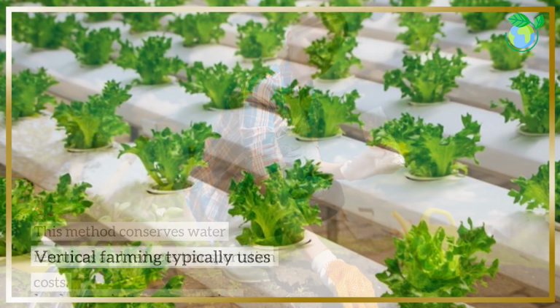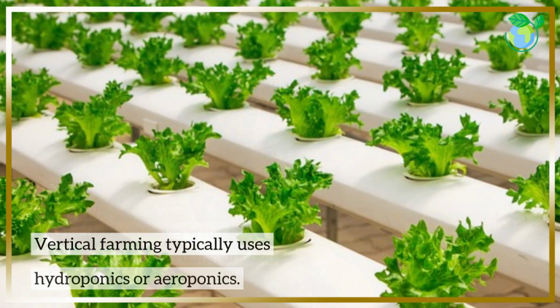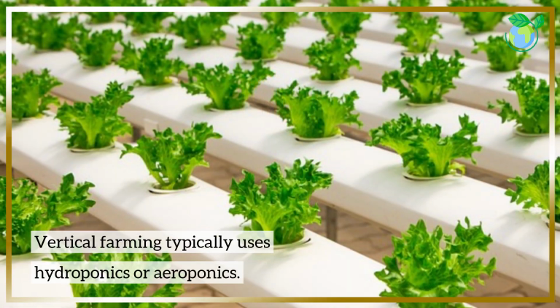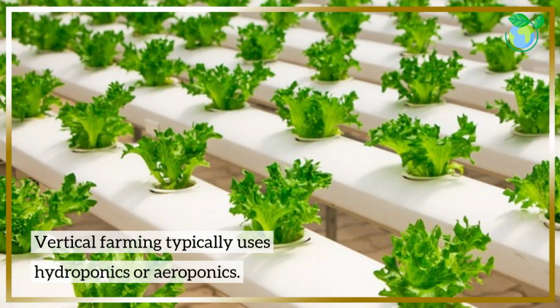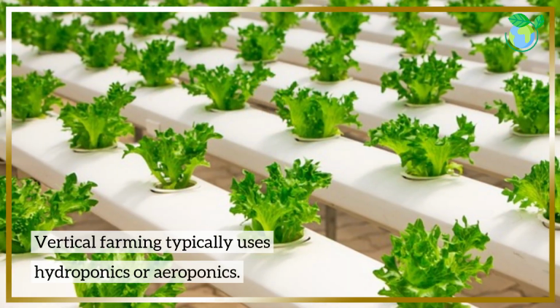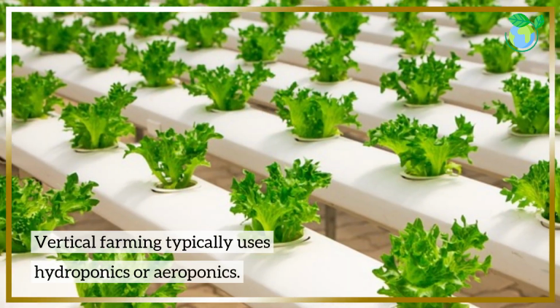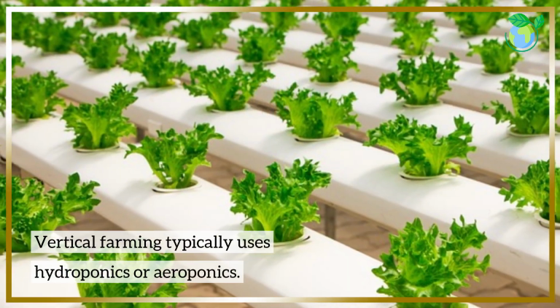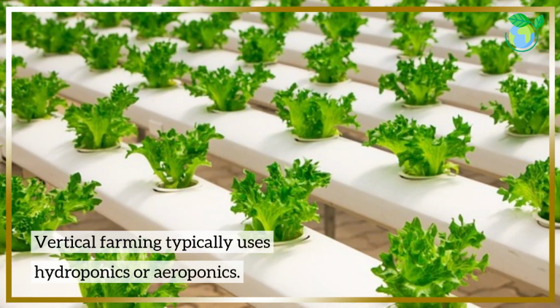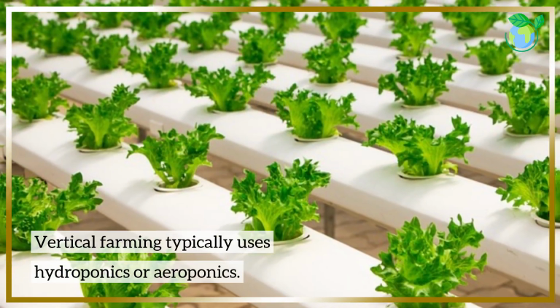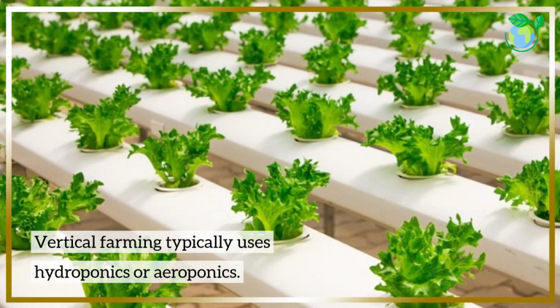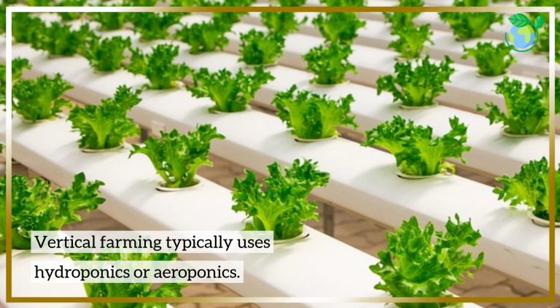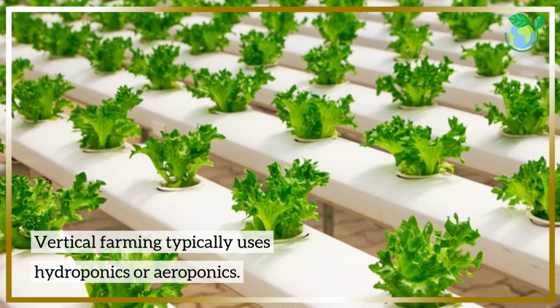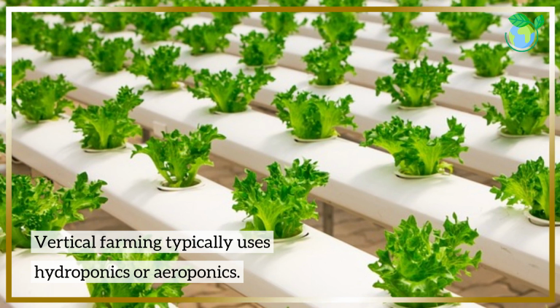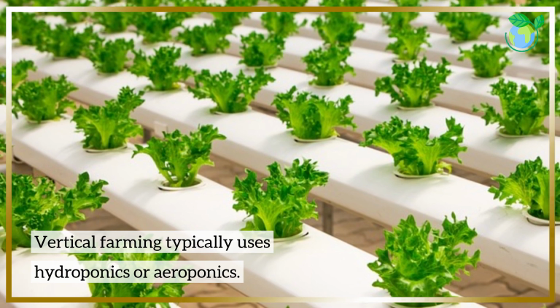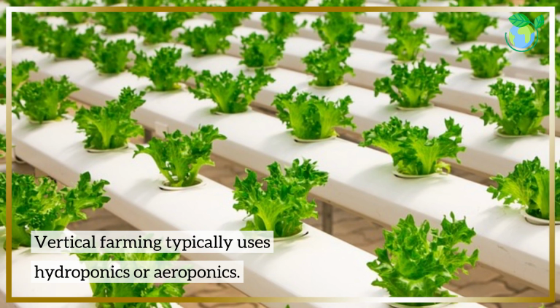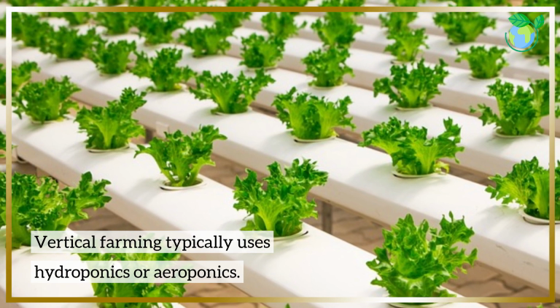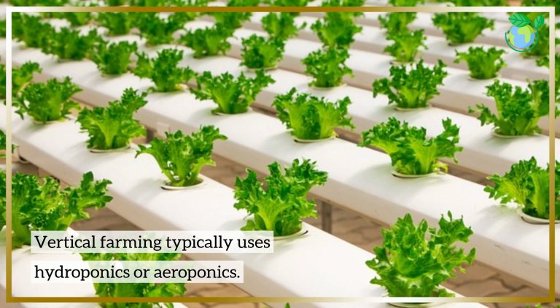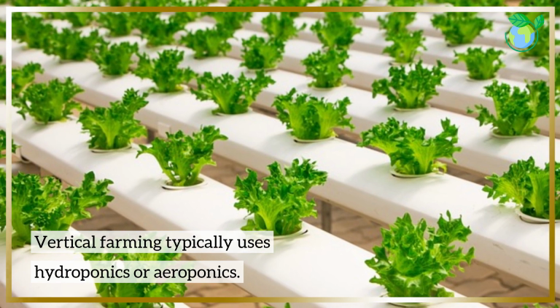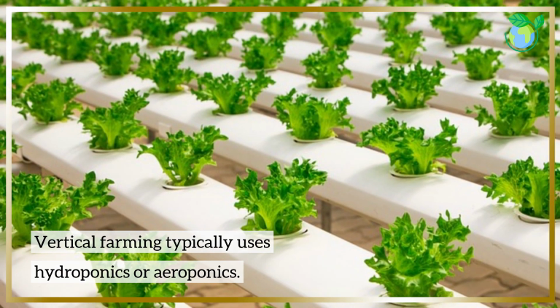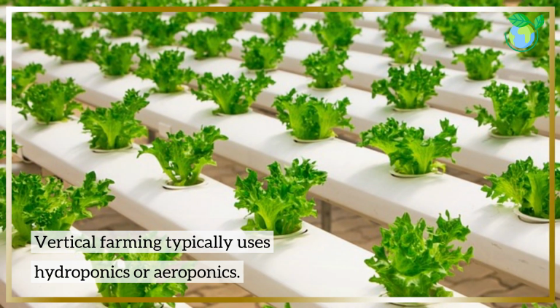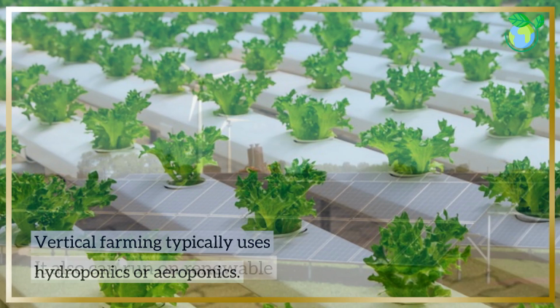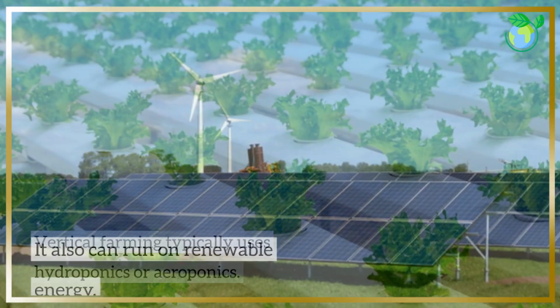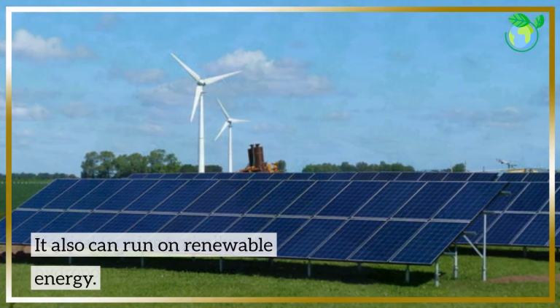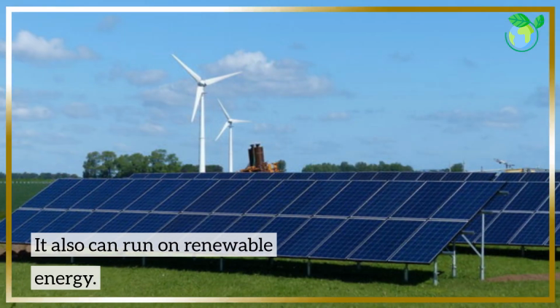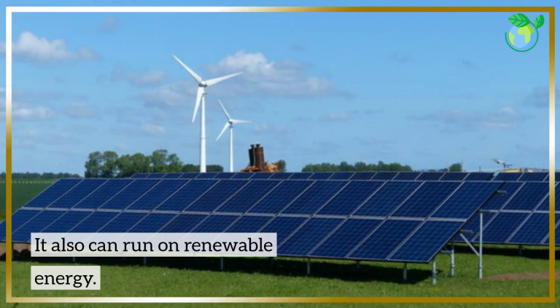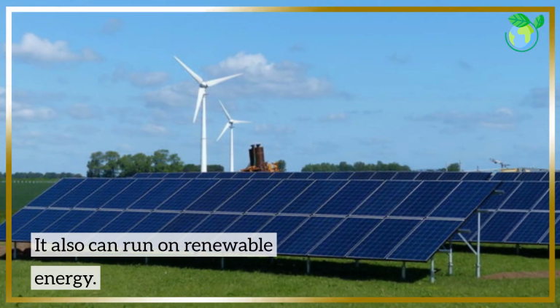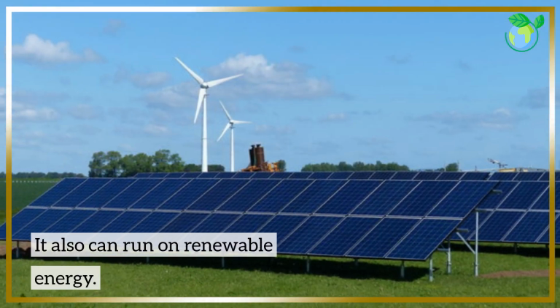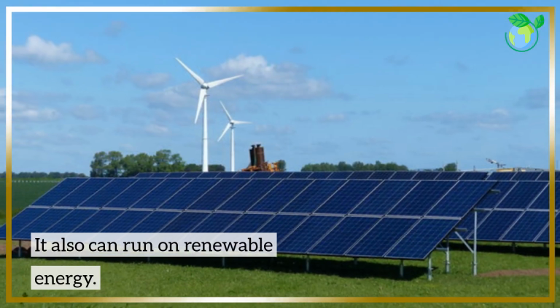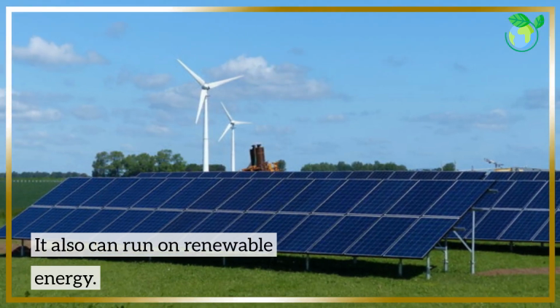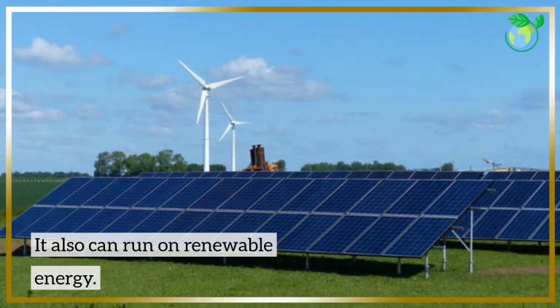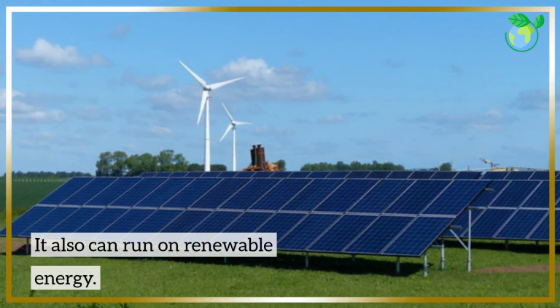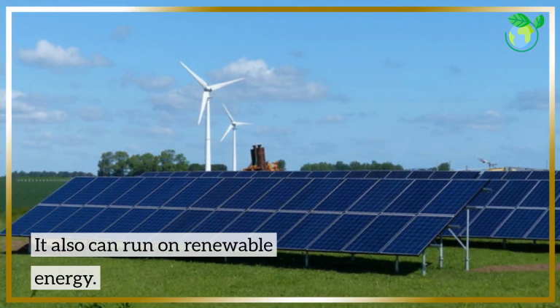Vertical farming typically uses hydroponics or aeroponics. It can also run on renewable energy.